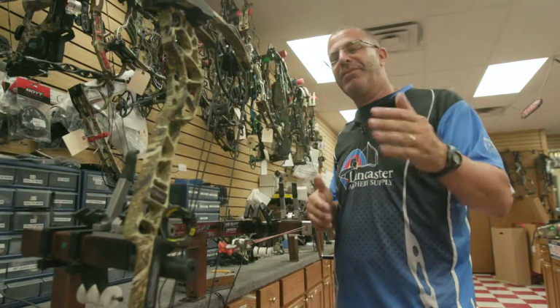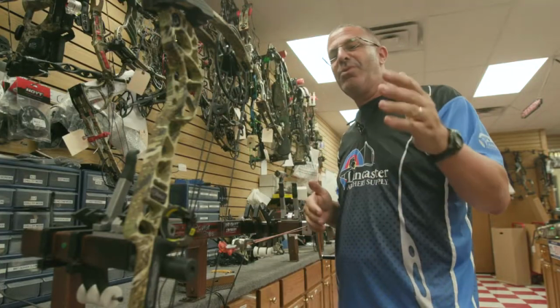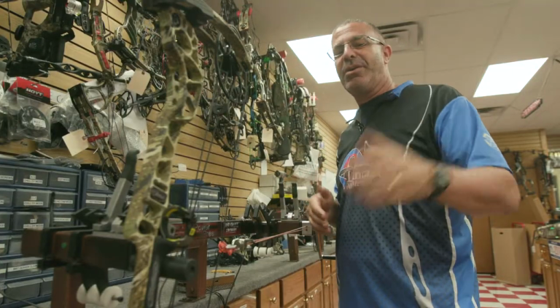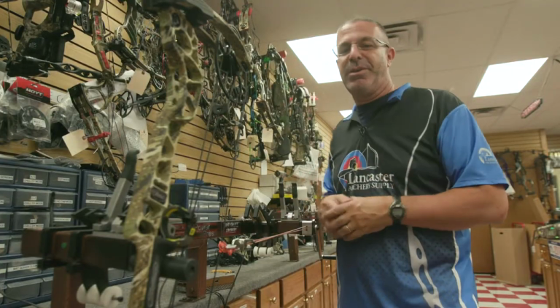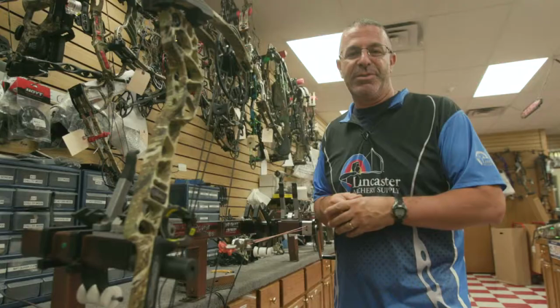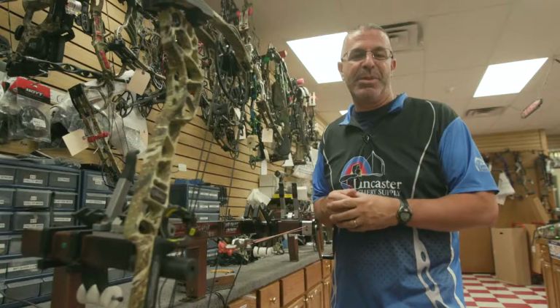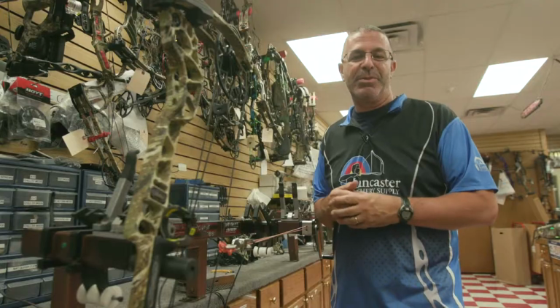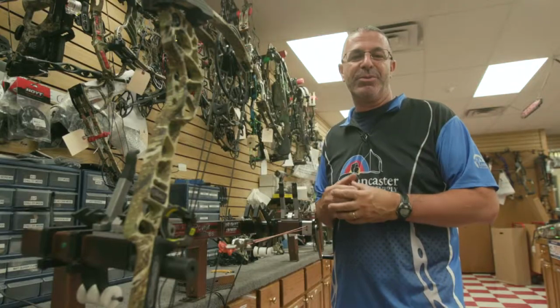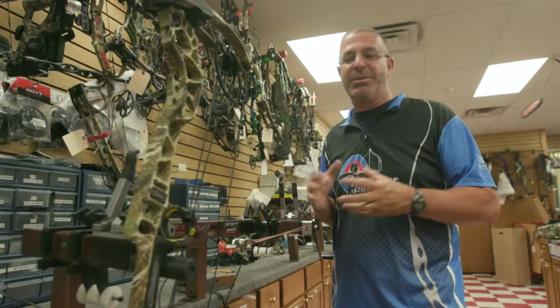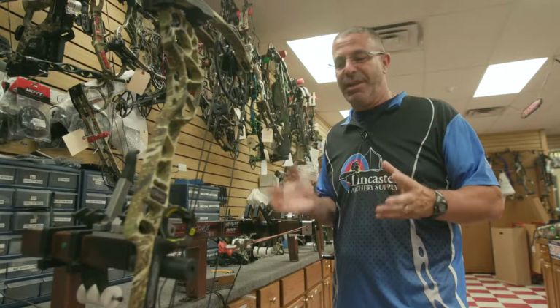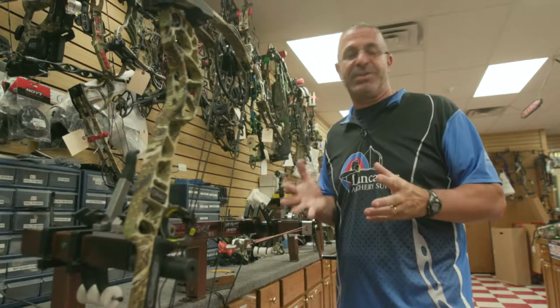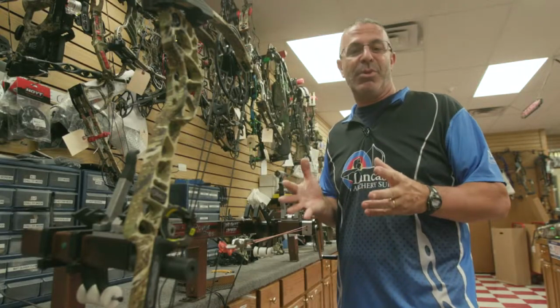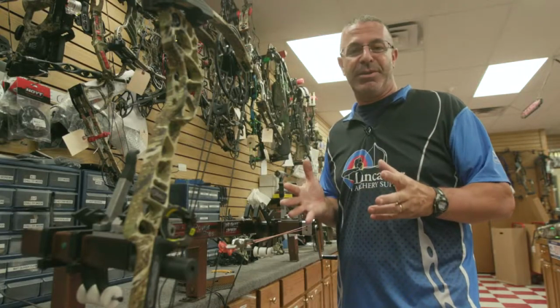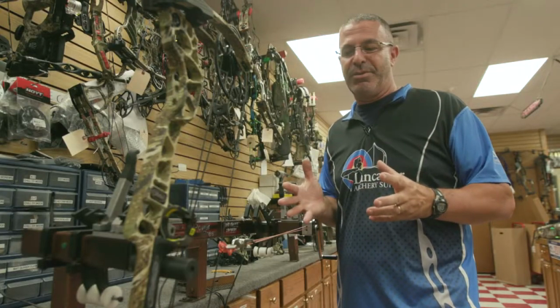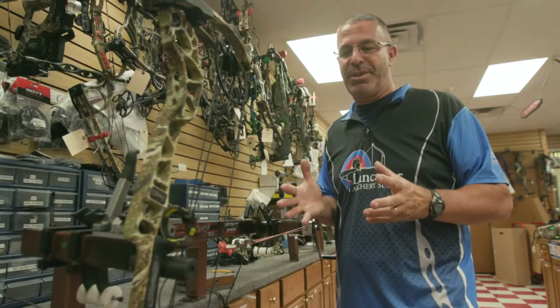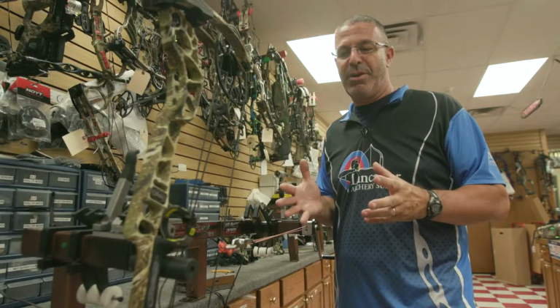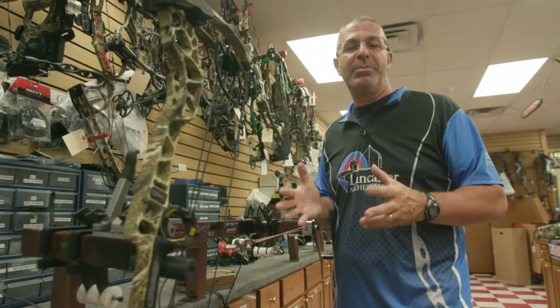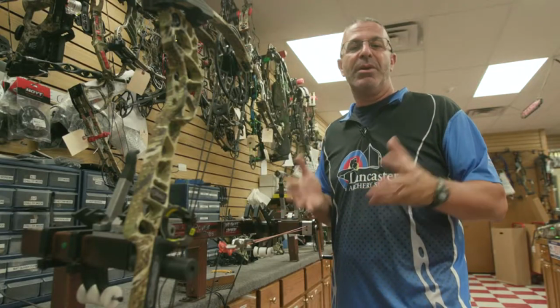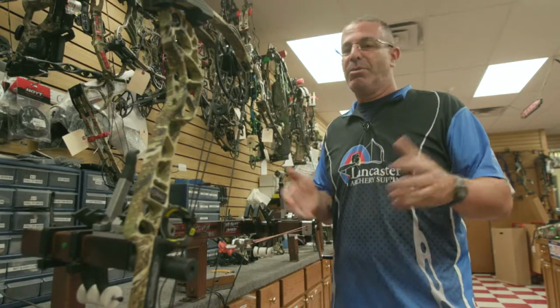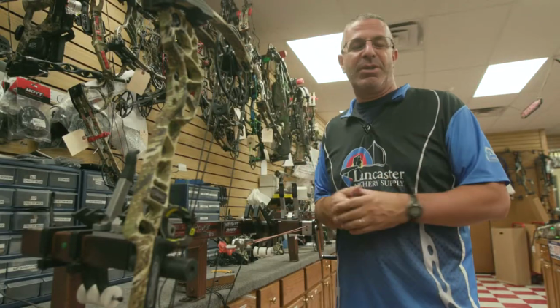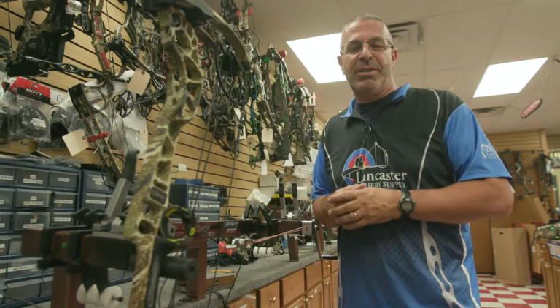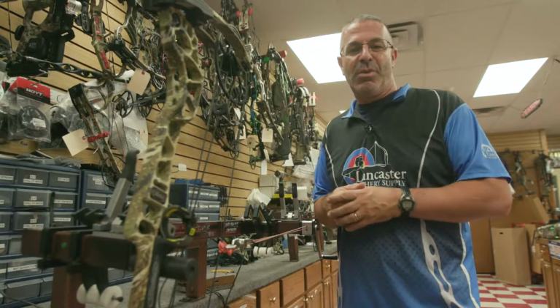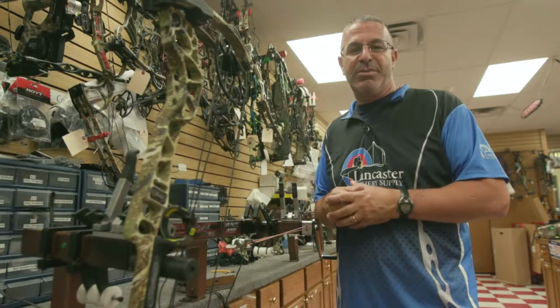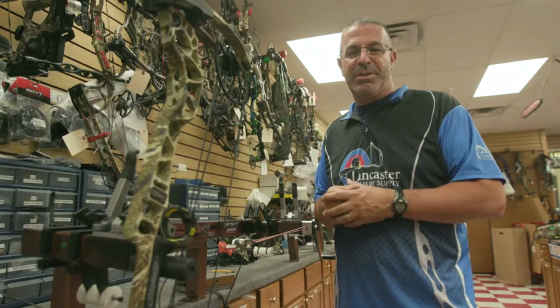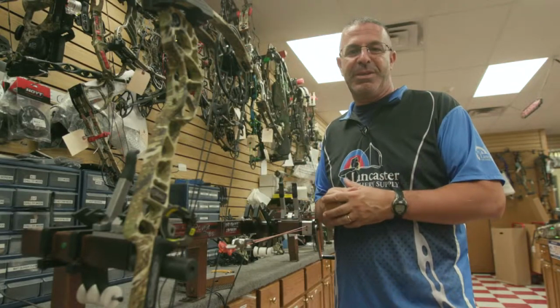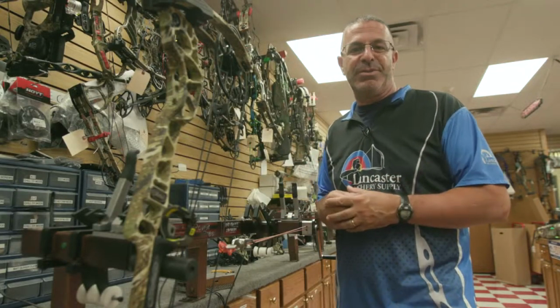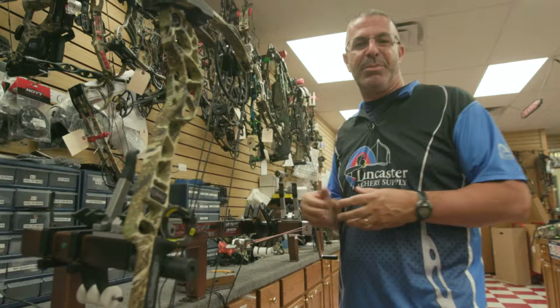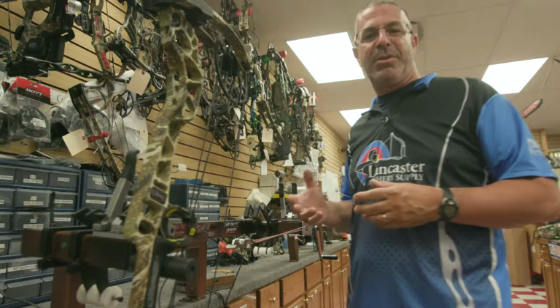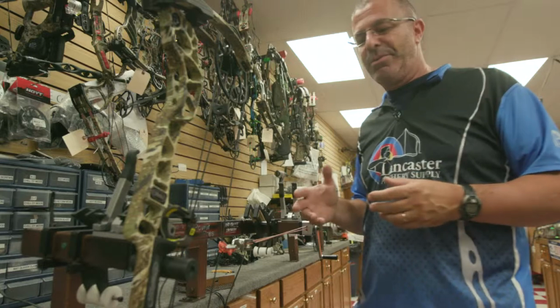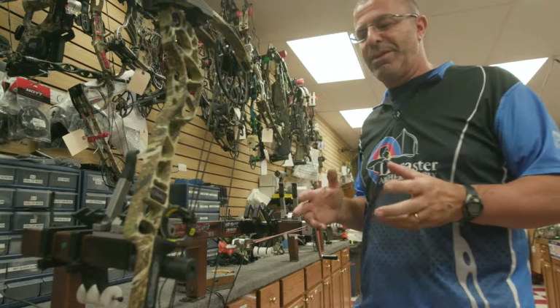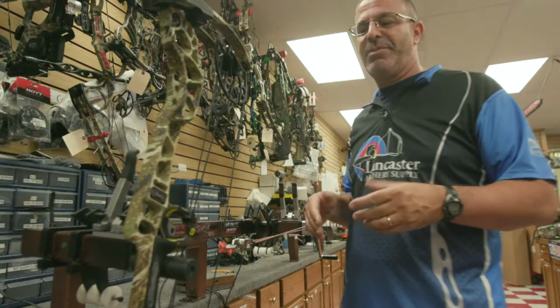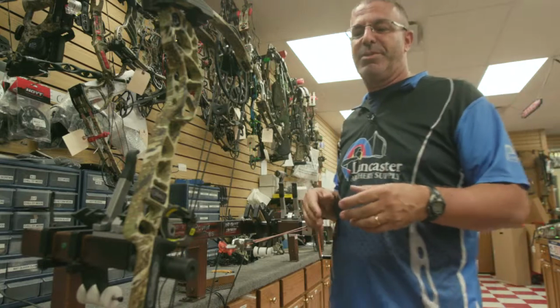But if you are one of those people who likes to work on your own stuff at home, we're just going to walk through some of the issues you might want to watch out for.